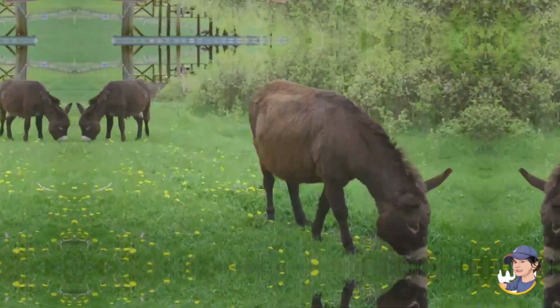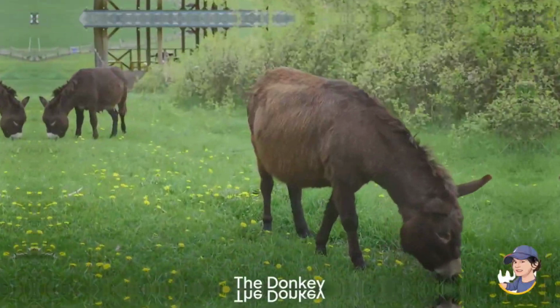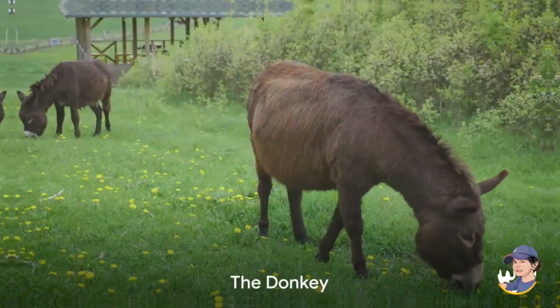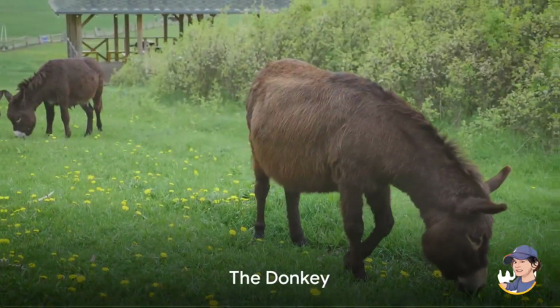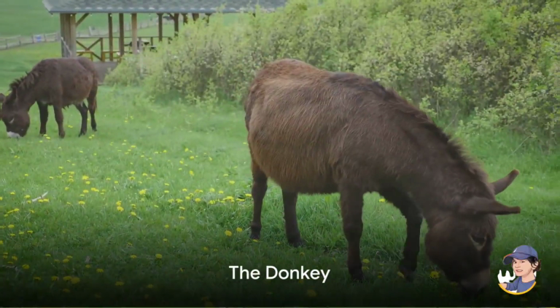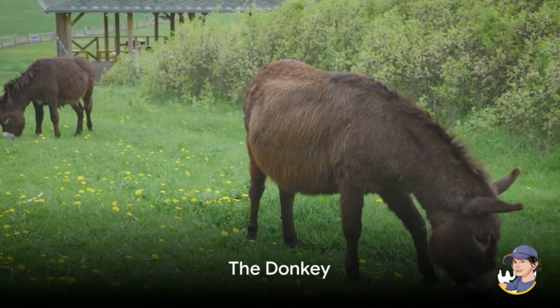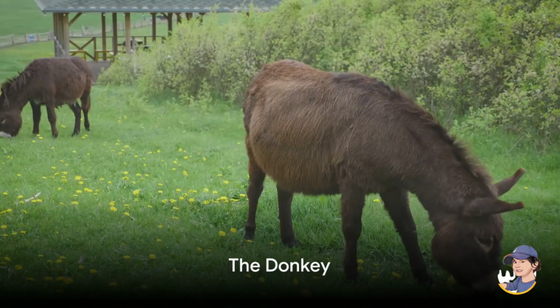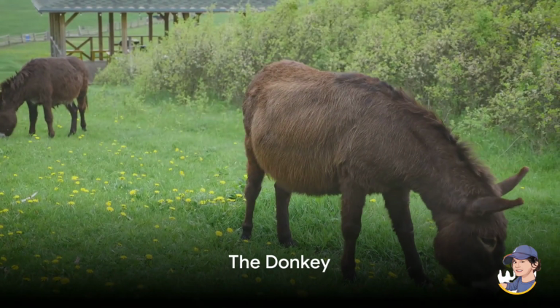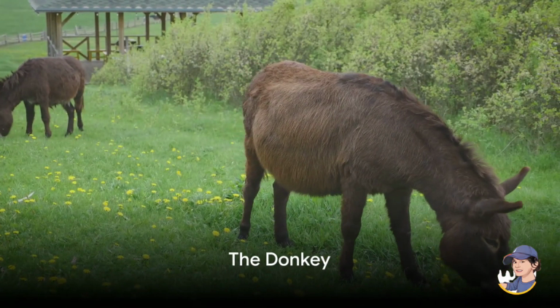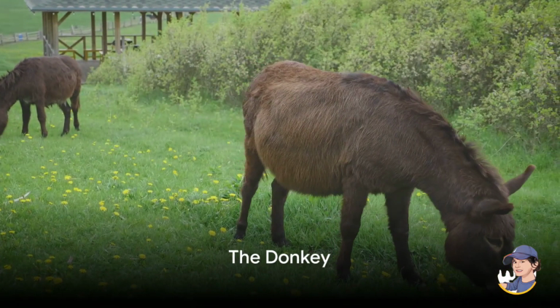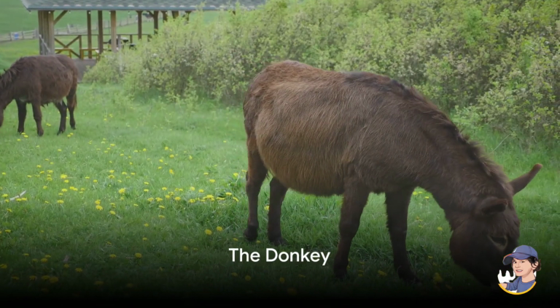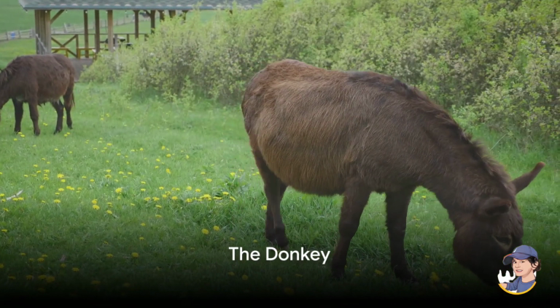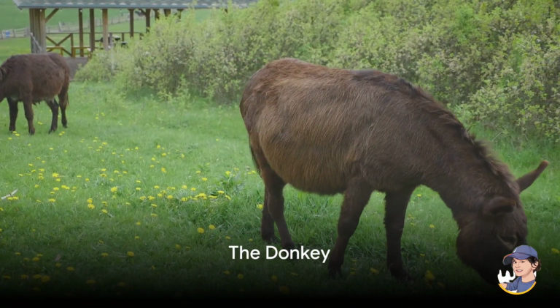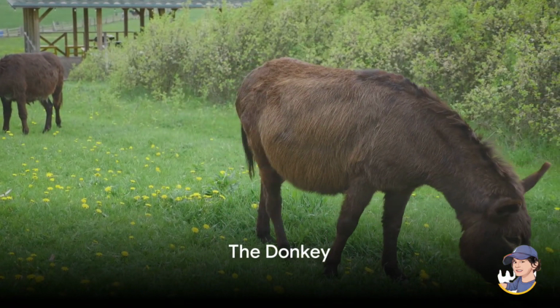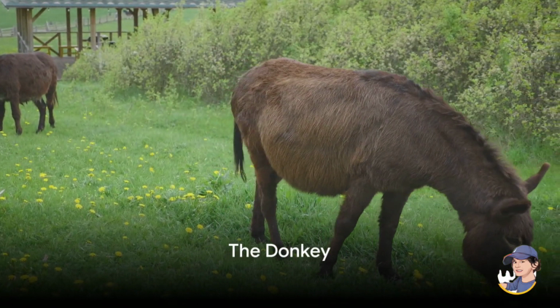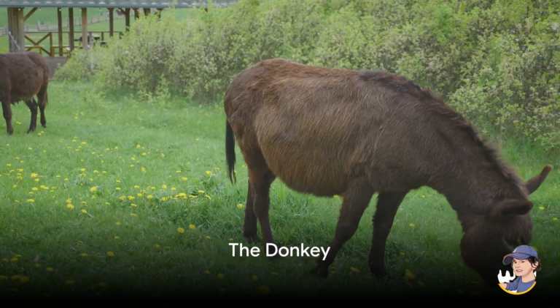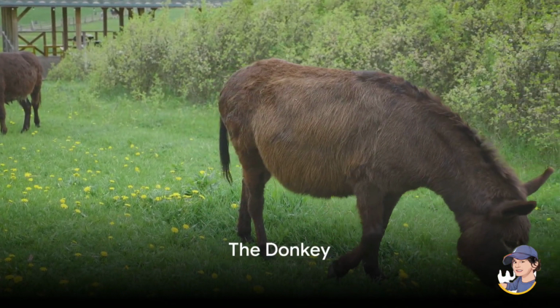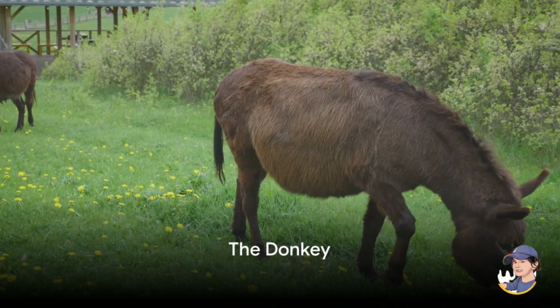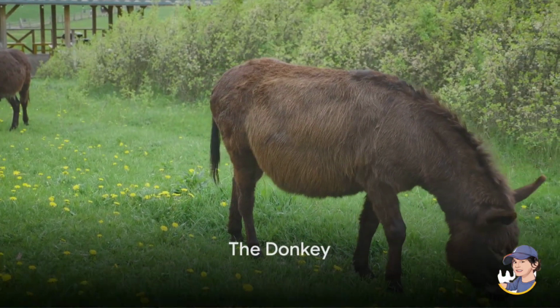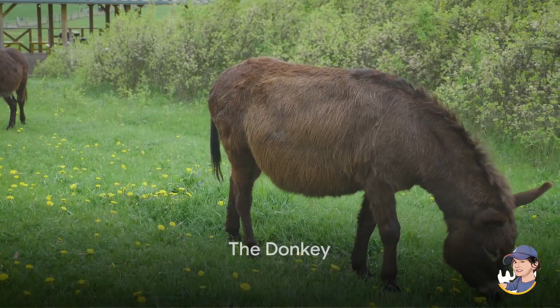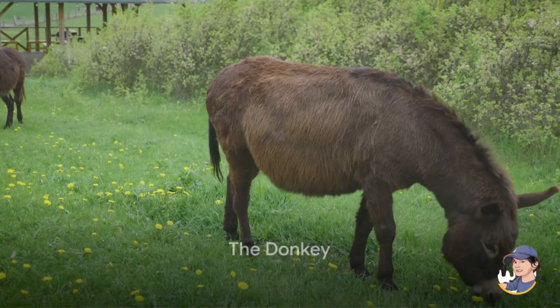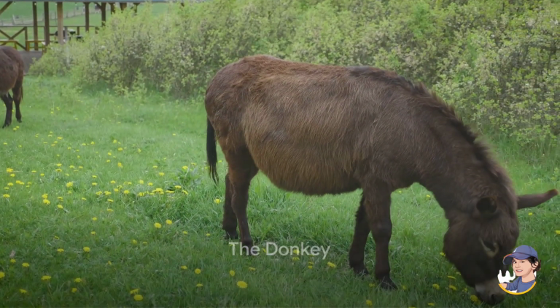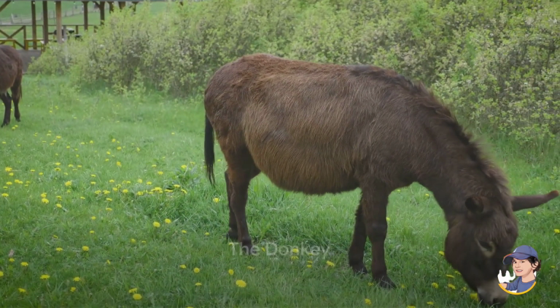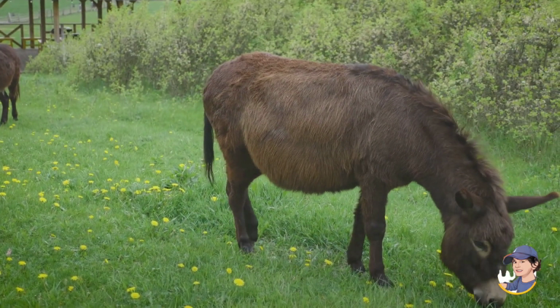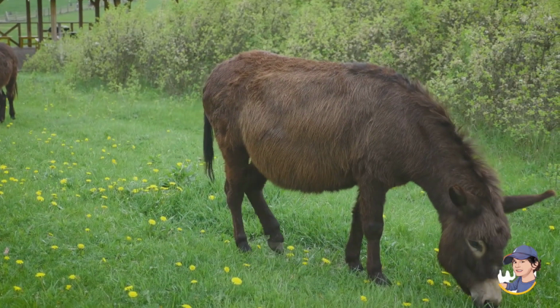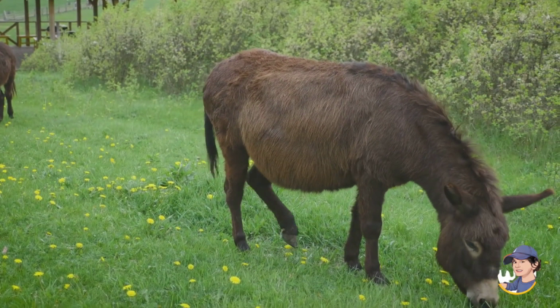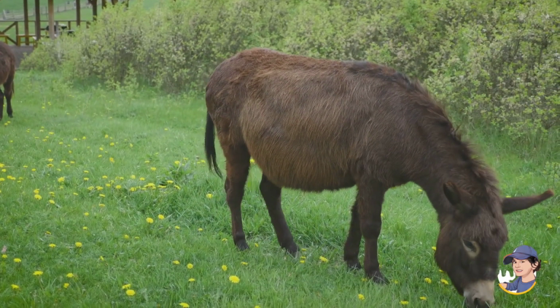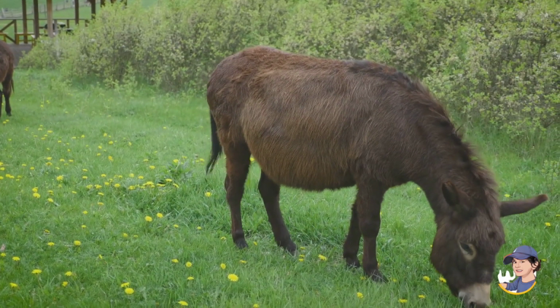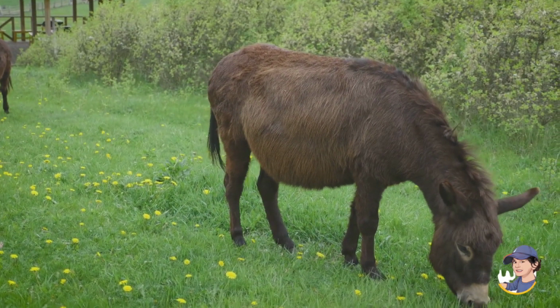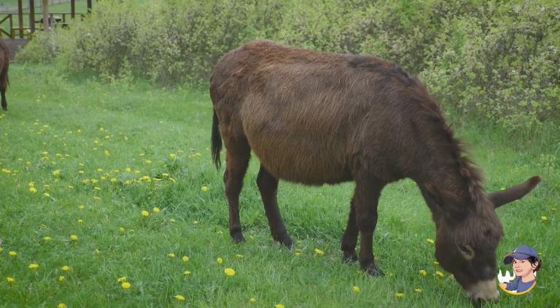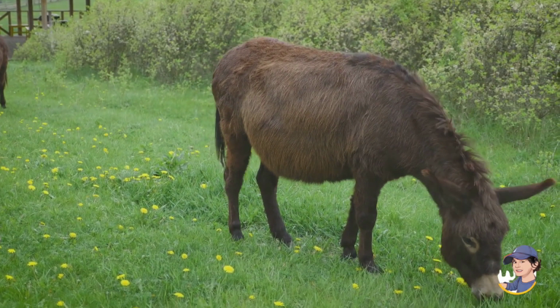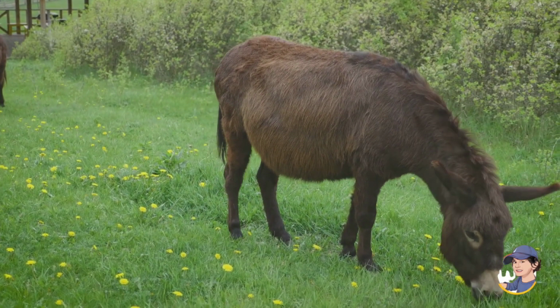Now learn about the donkey. Donkeys are strong and can carry heavy loads. They're great helpers on the farm.